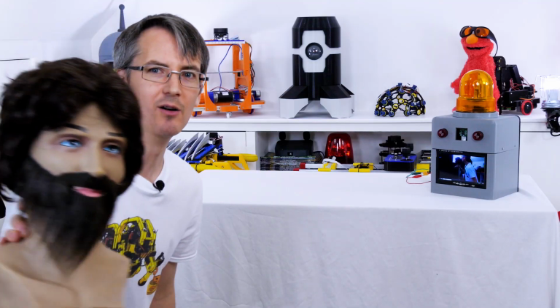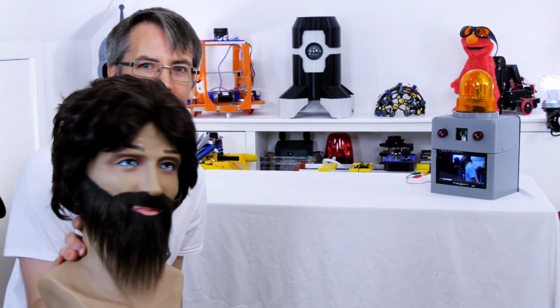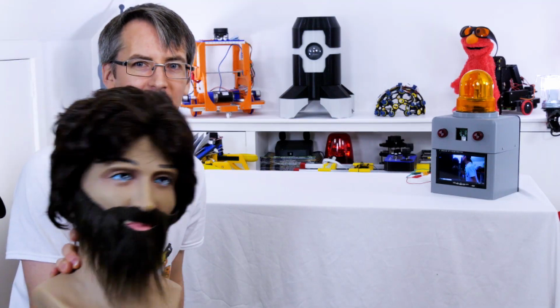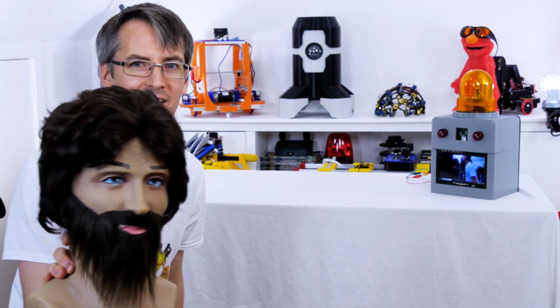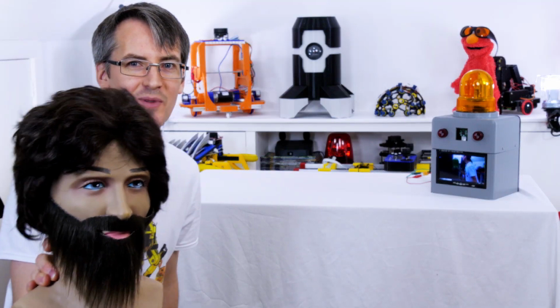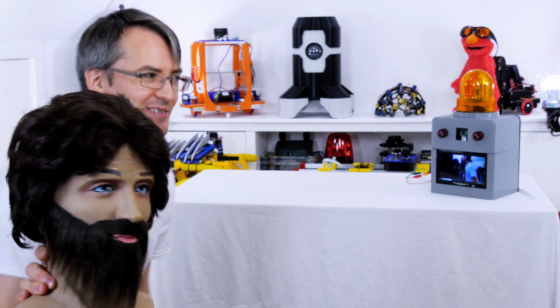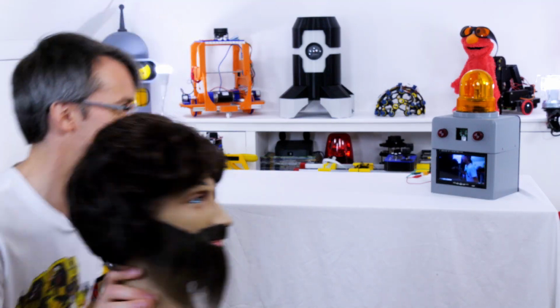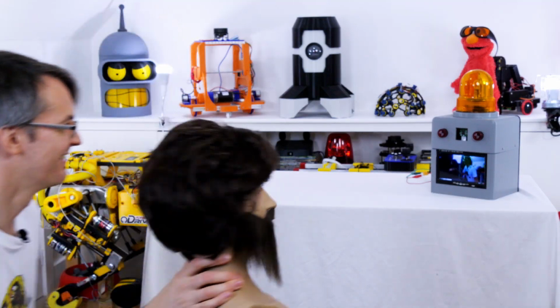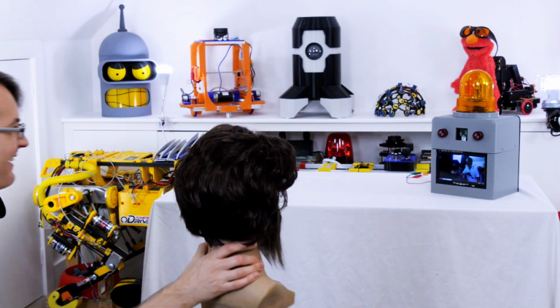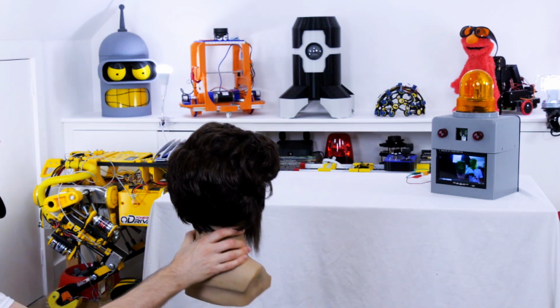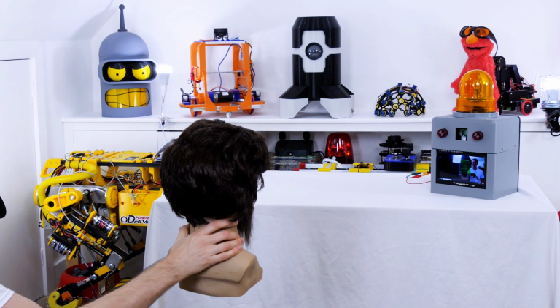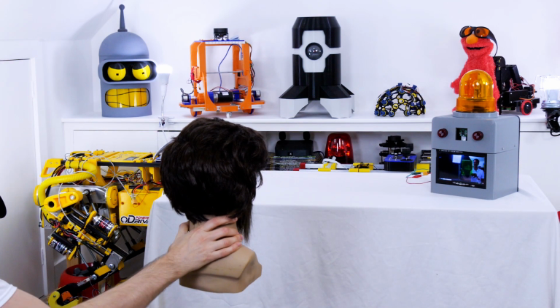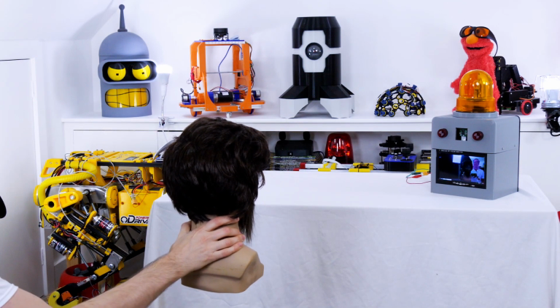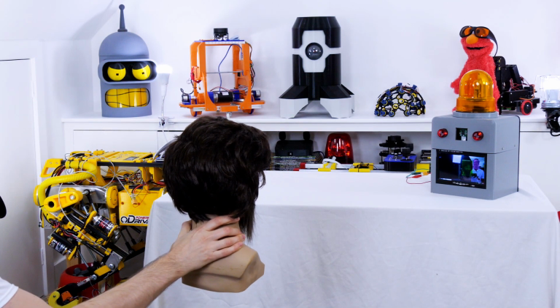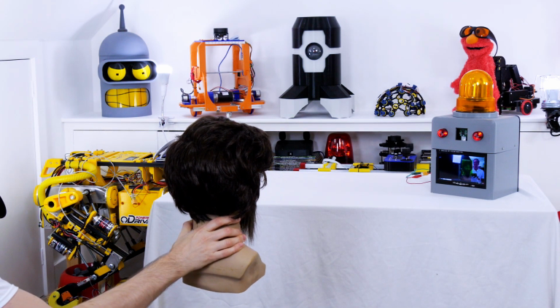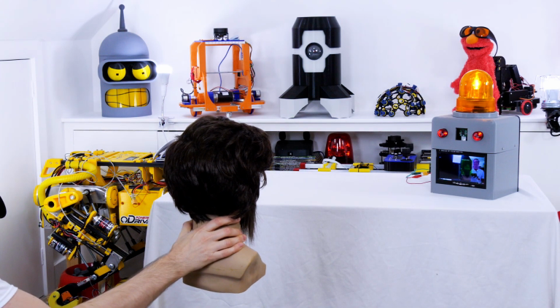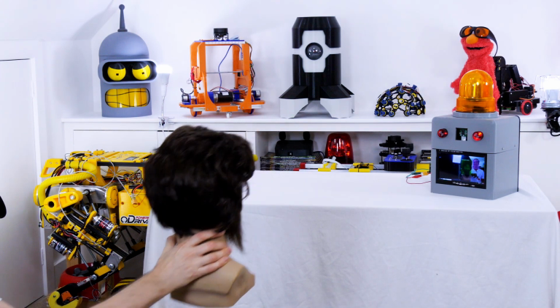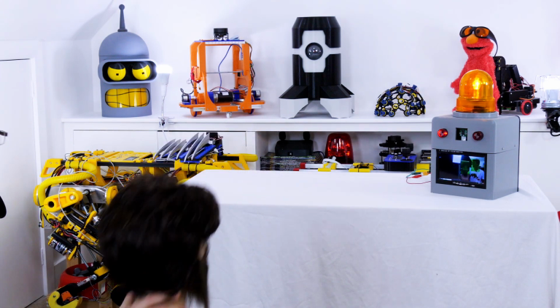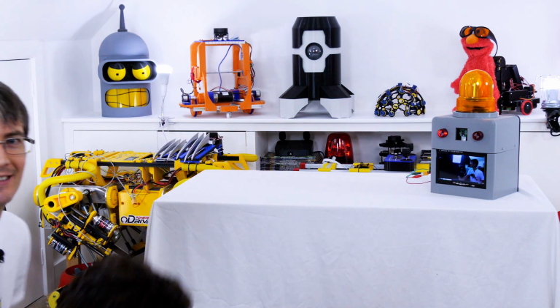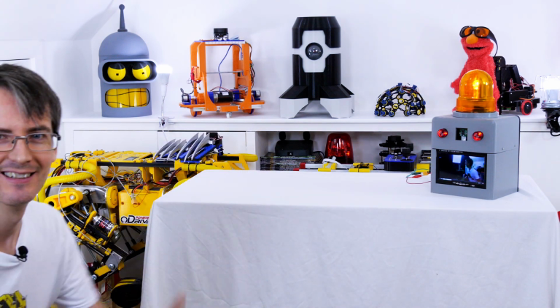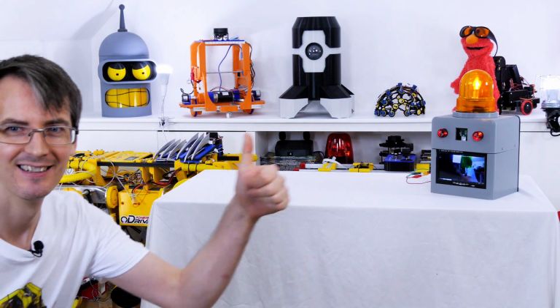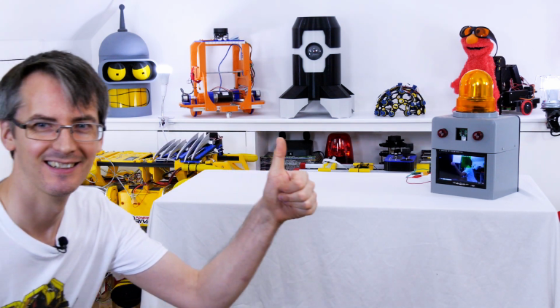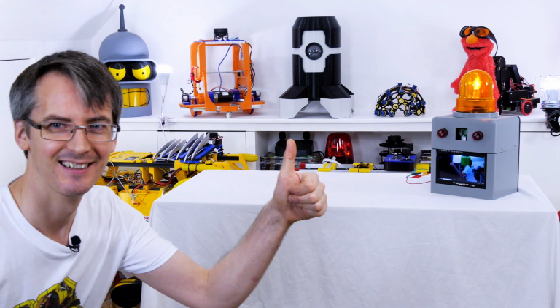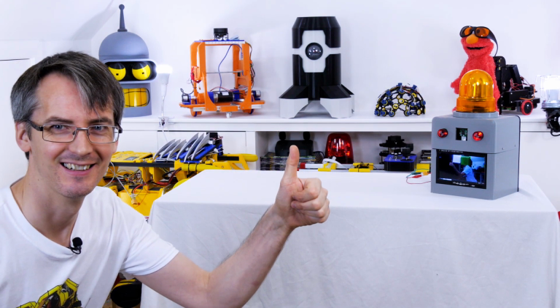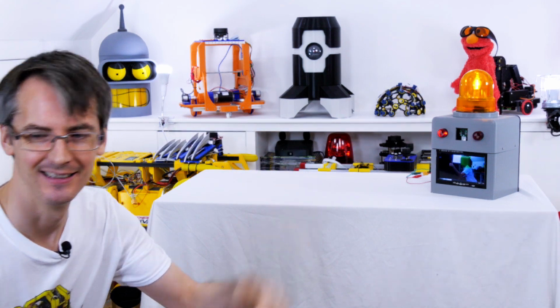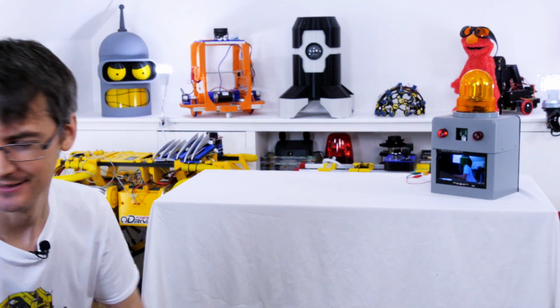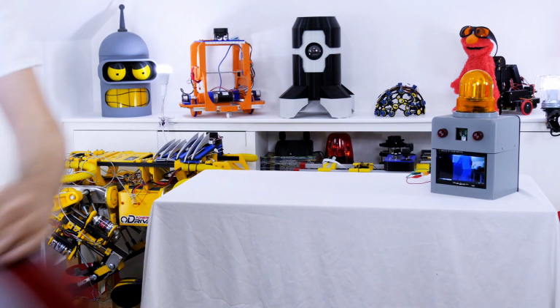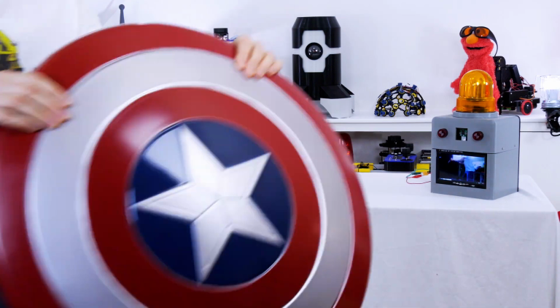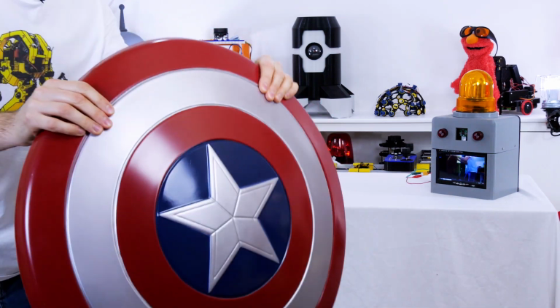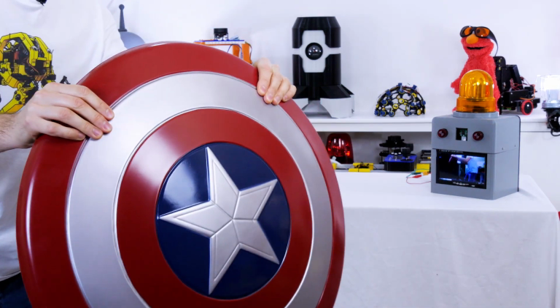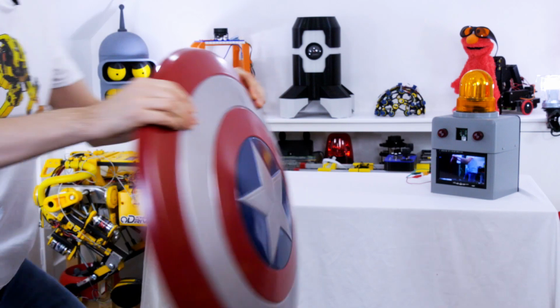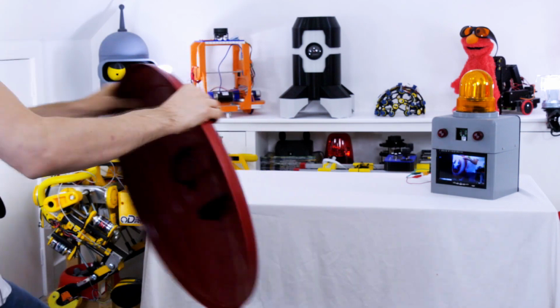Hello, I'm the Hacksmith. Captain America.